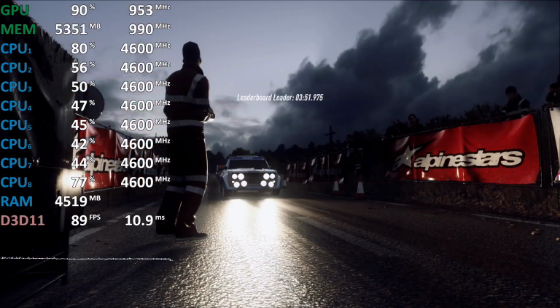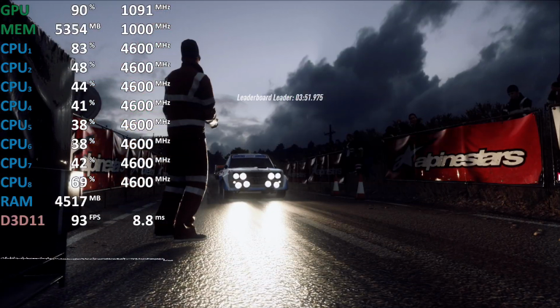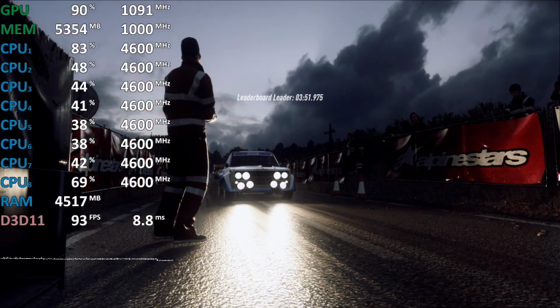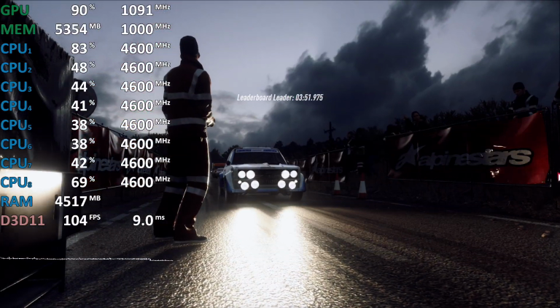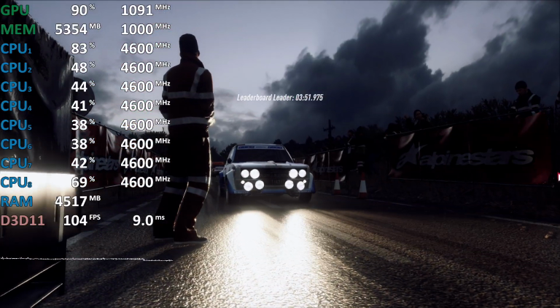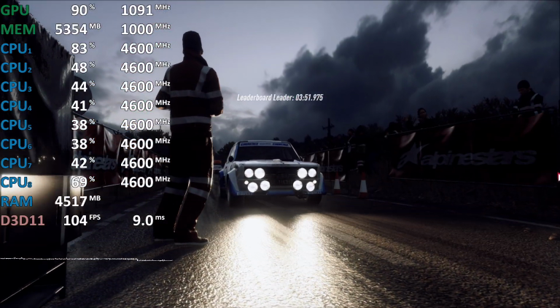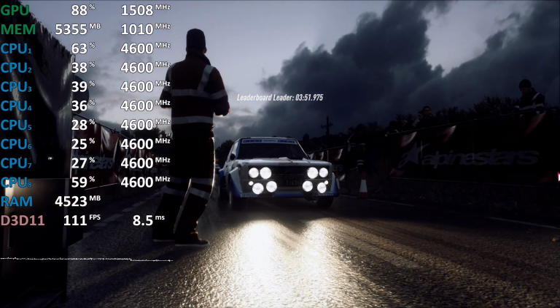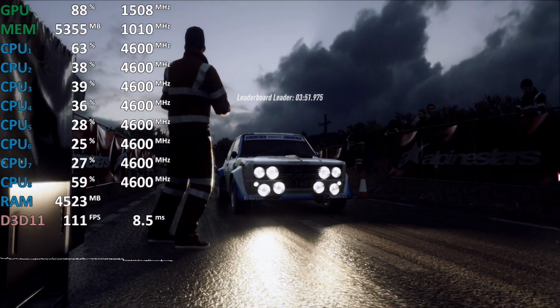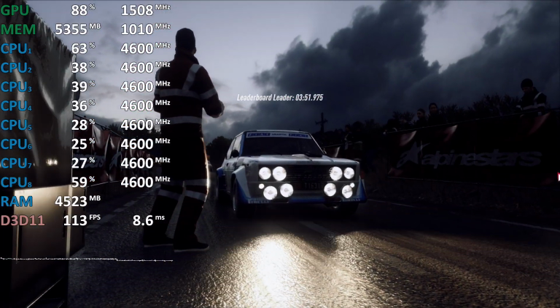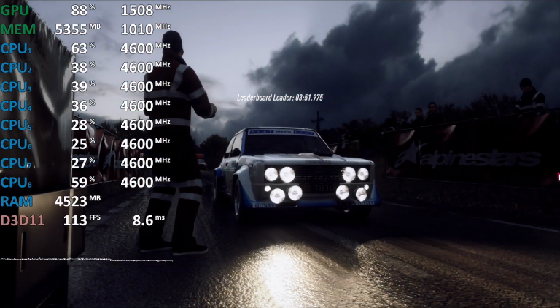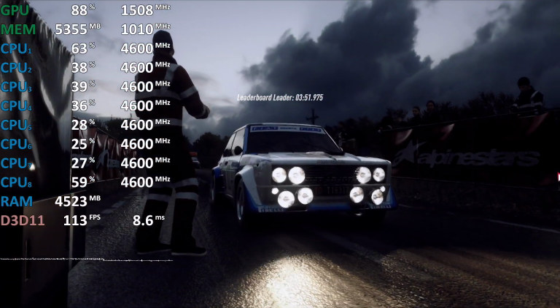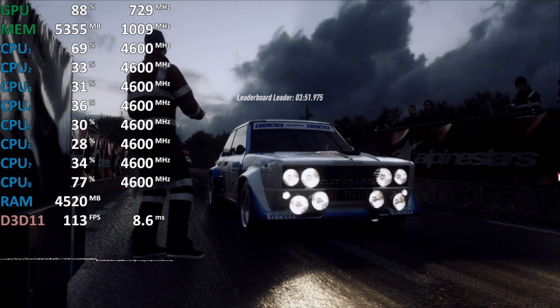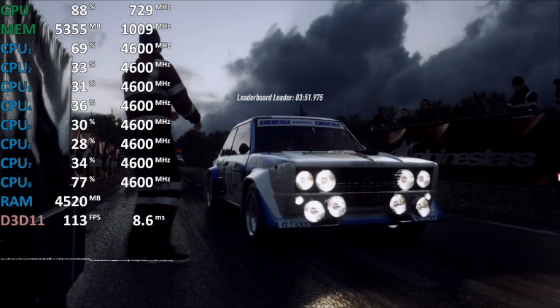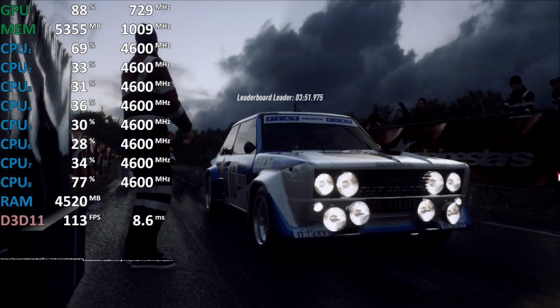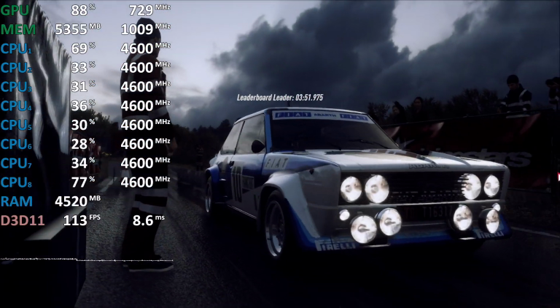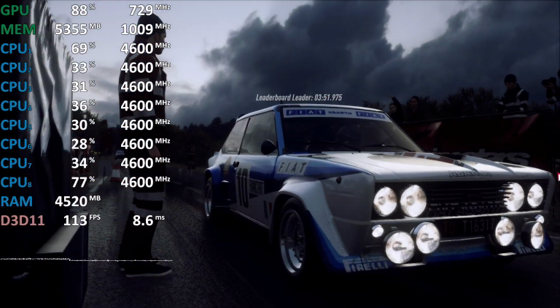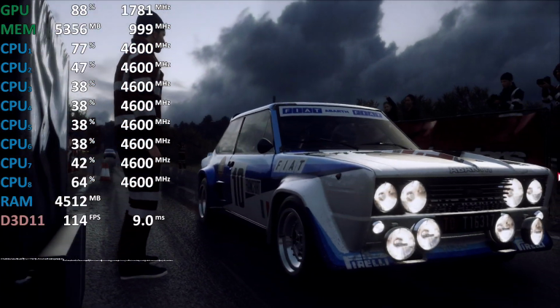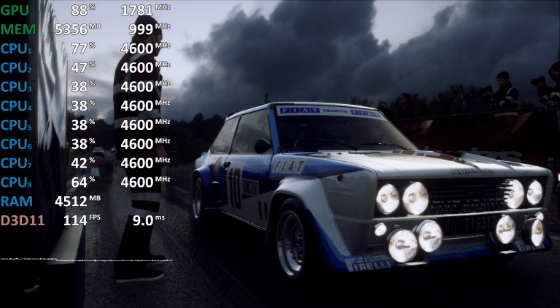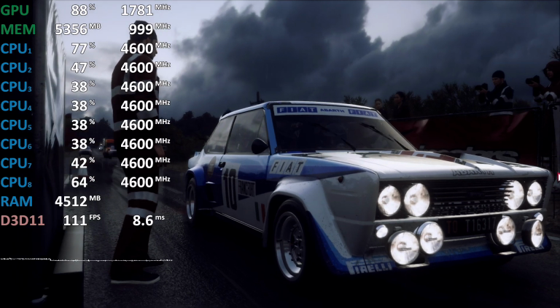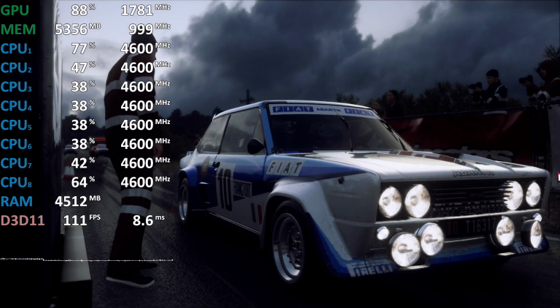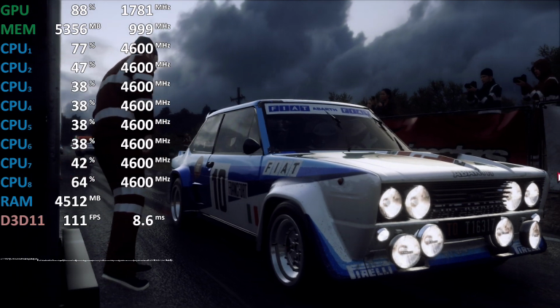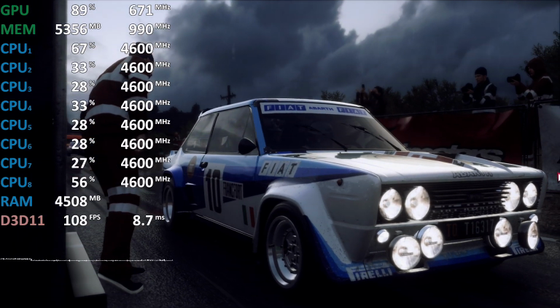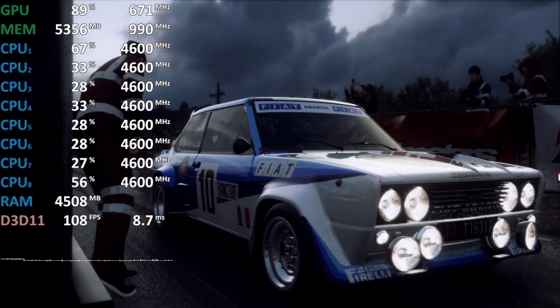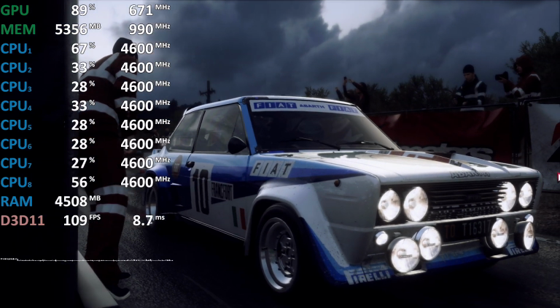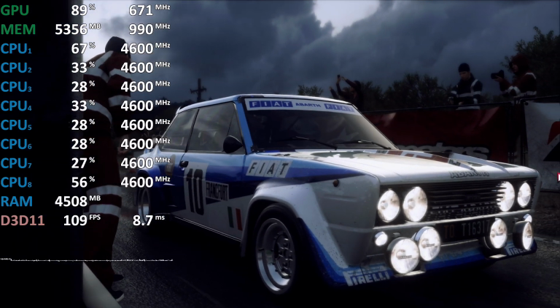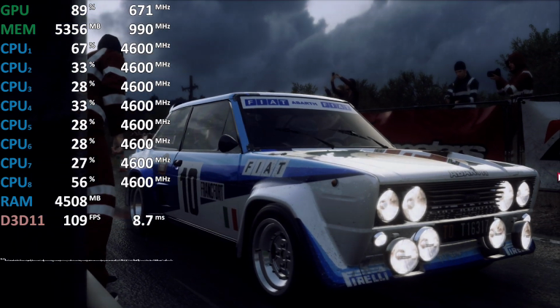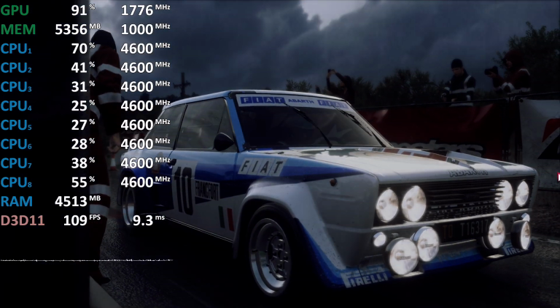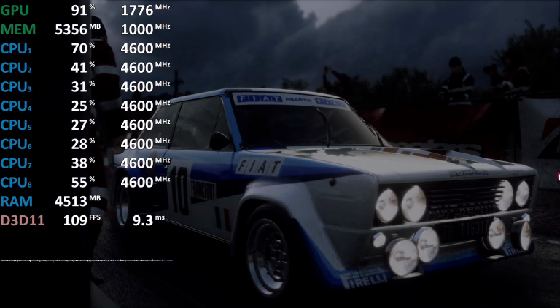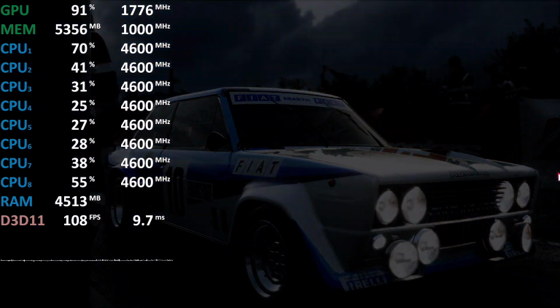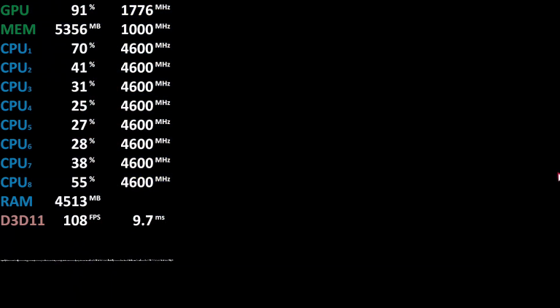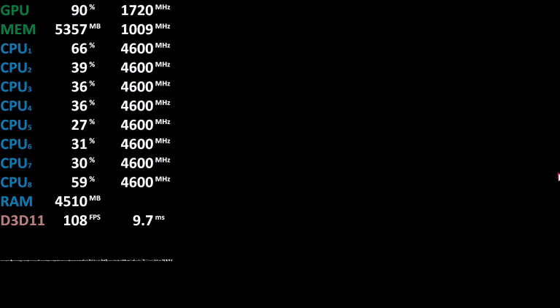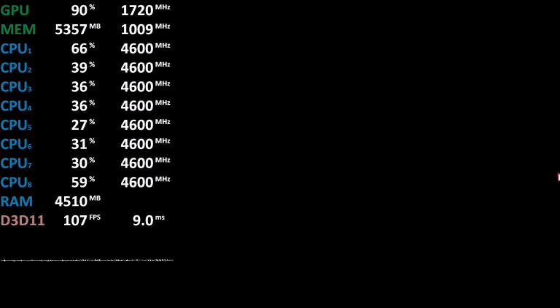Starts the 60, turn hairpin left, 50, two right long tightens, good luck.